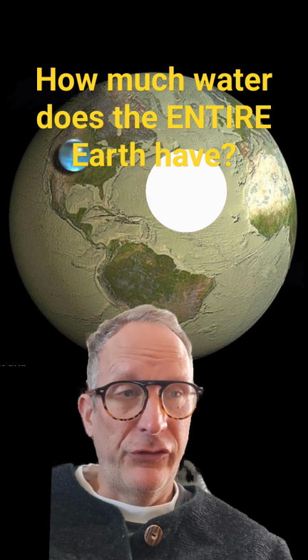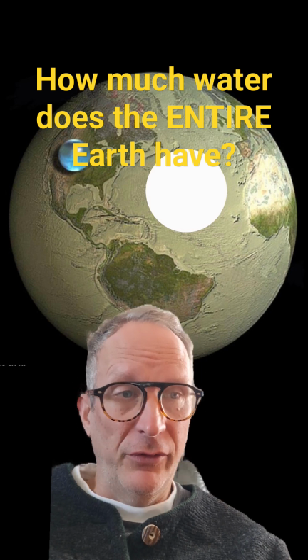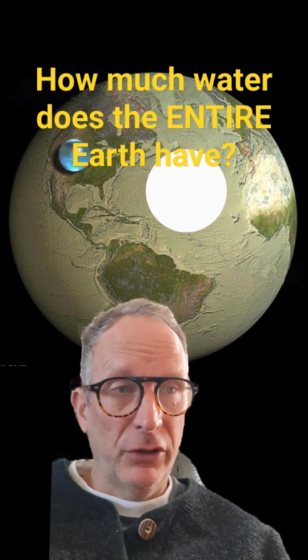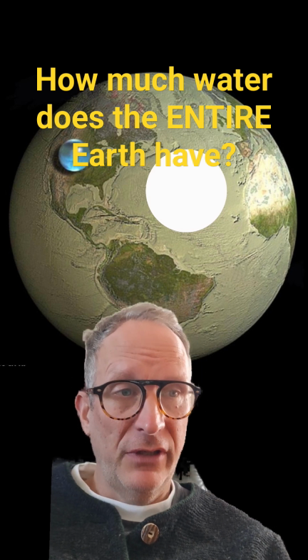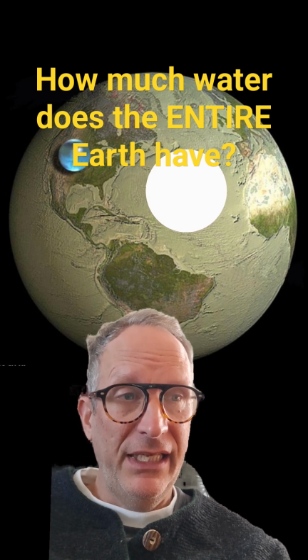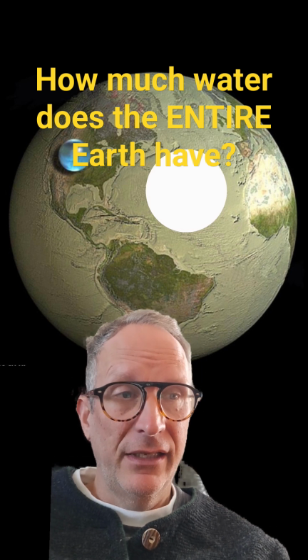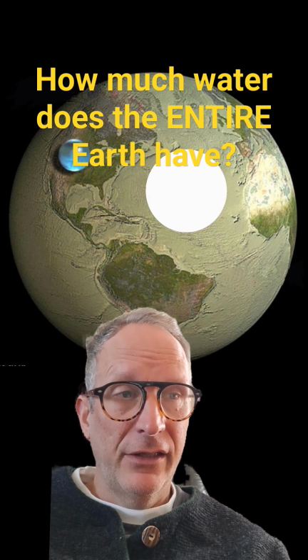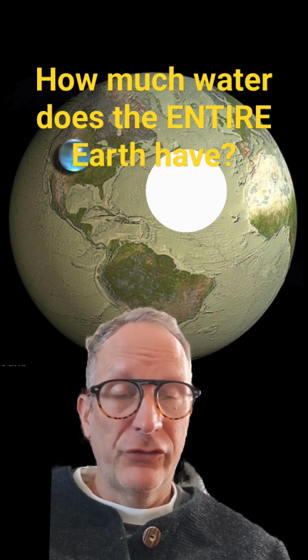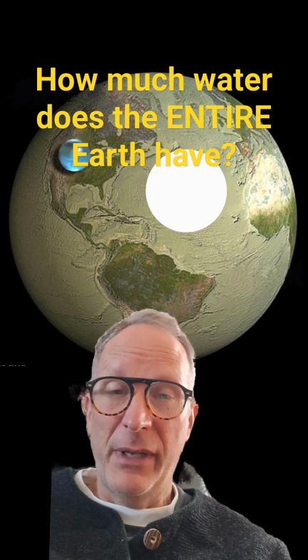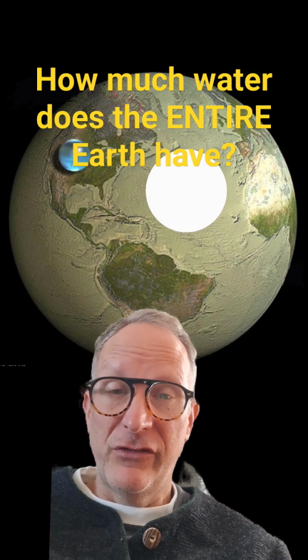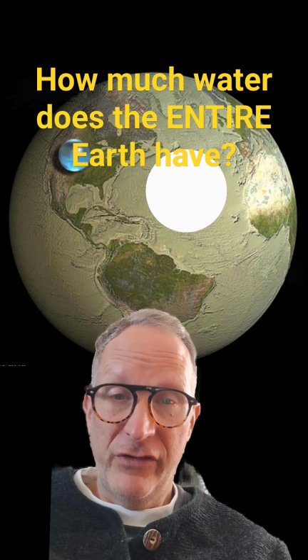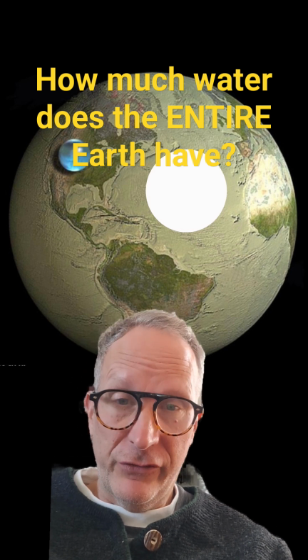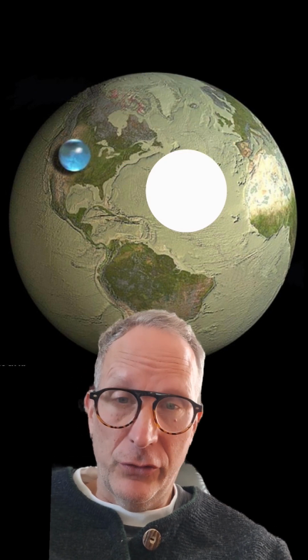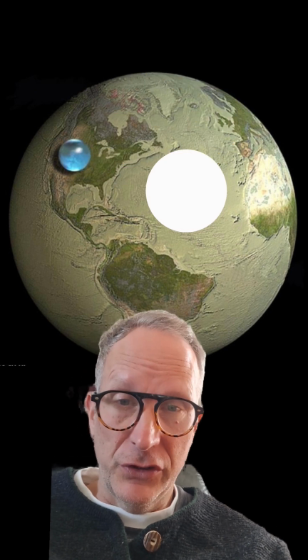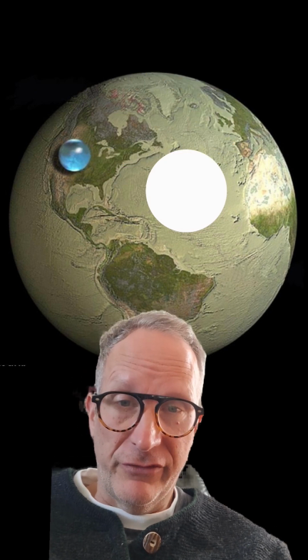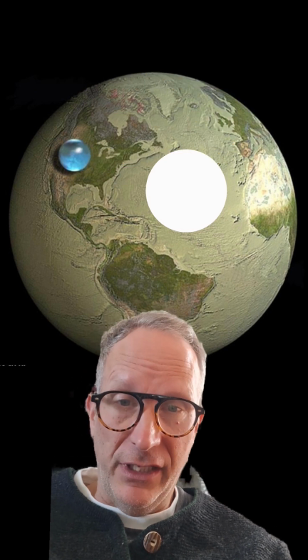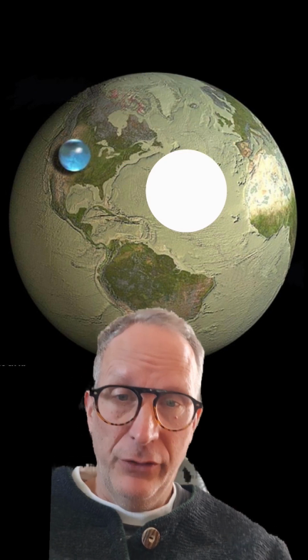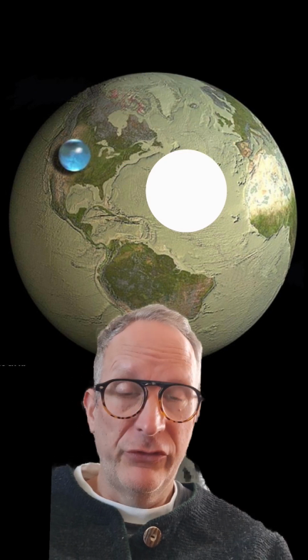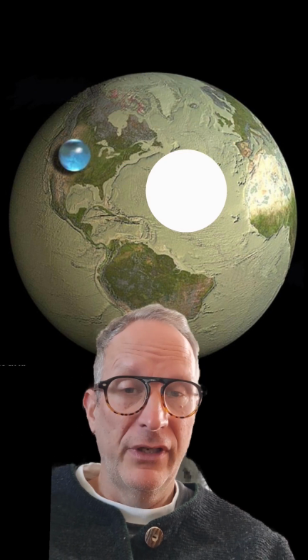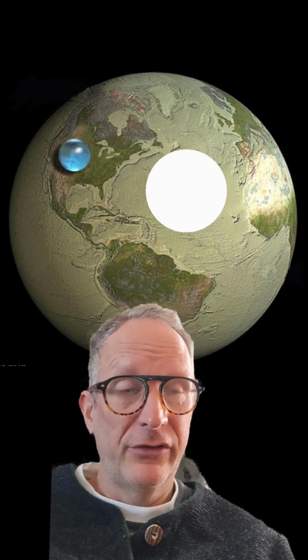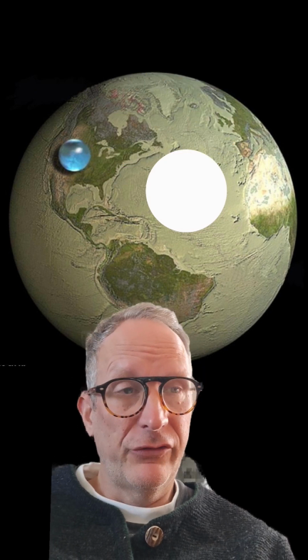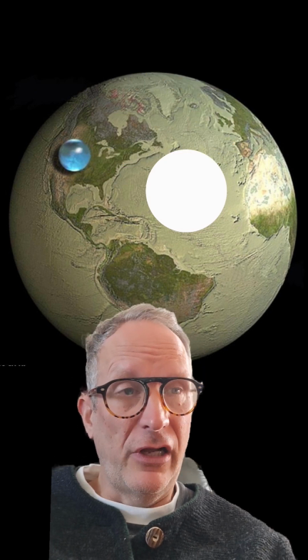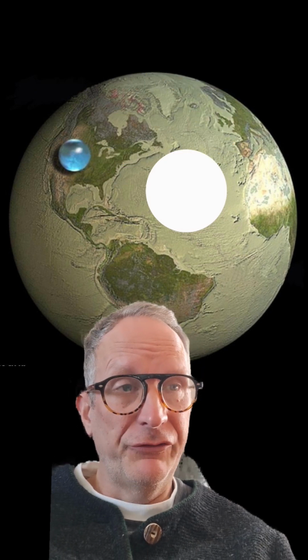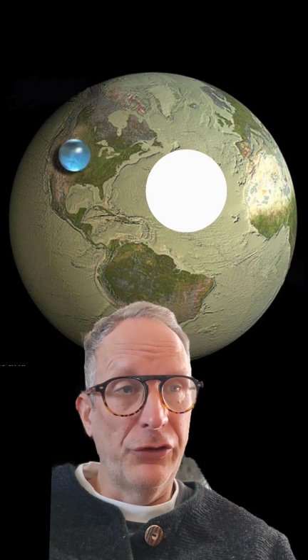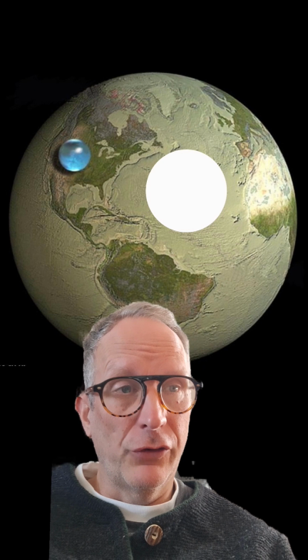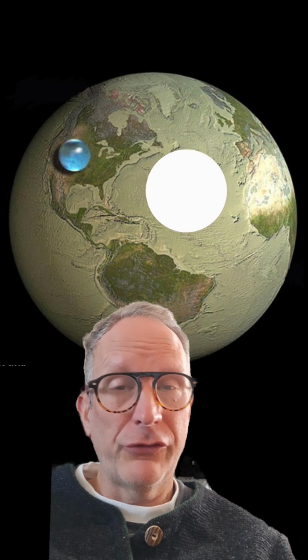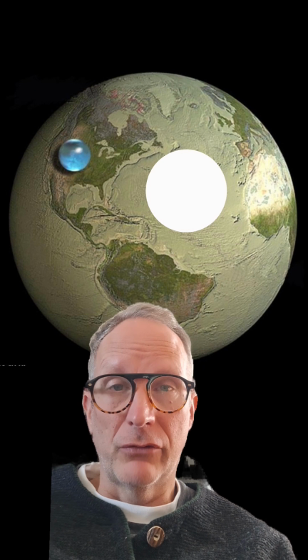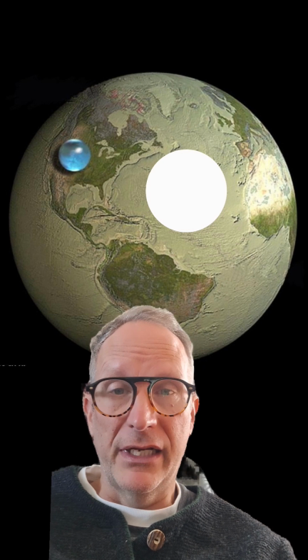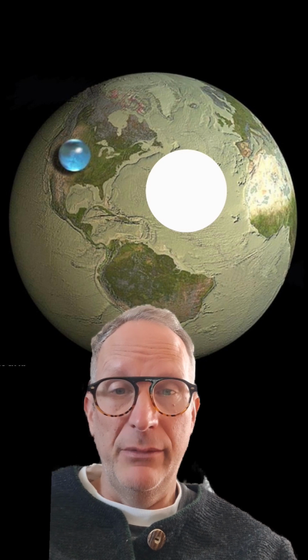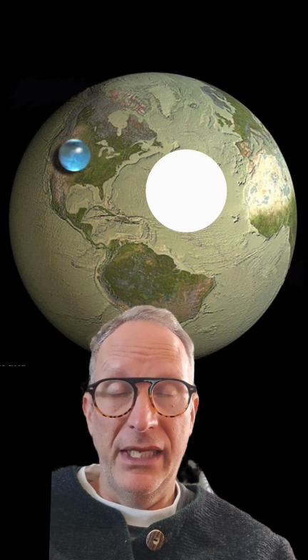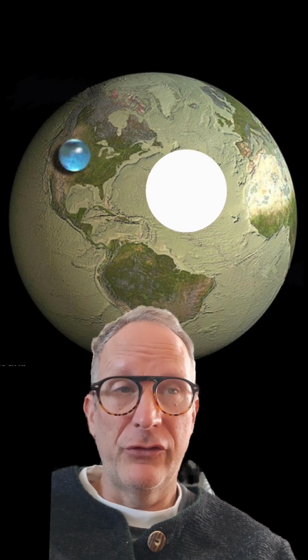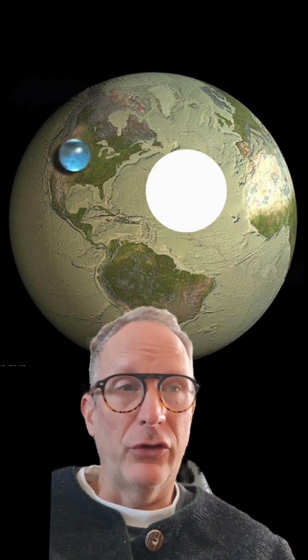Similarly, there's about 6 ocean volumes dissolved in Earth's rocky mantle.